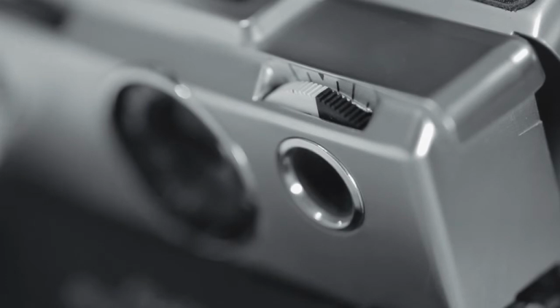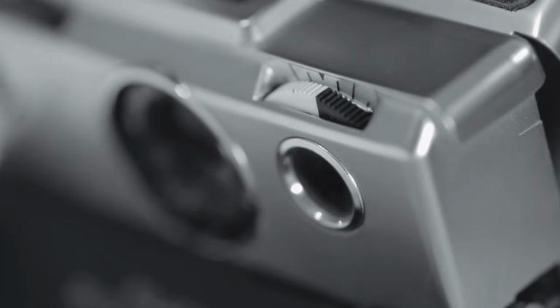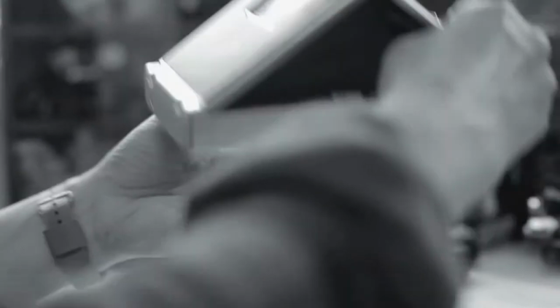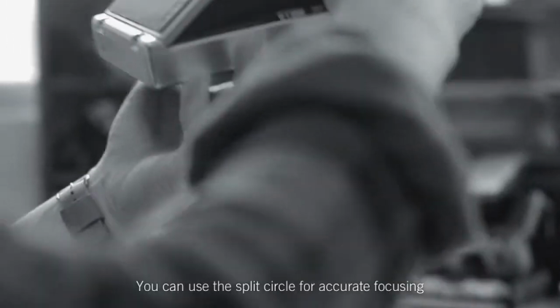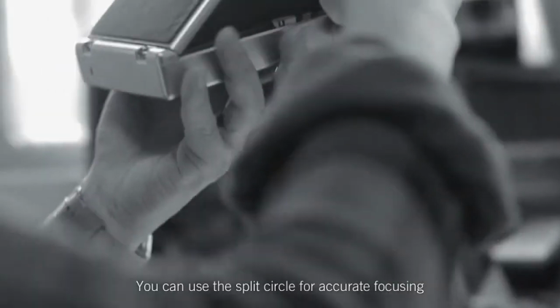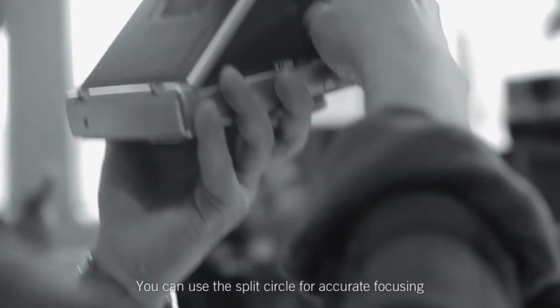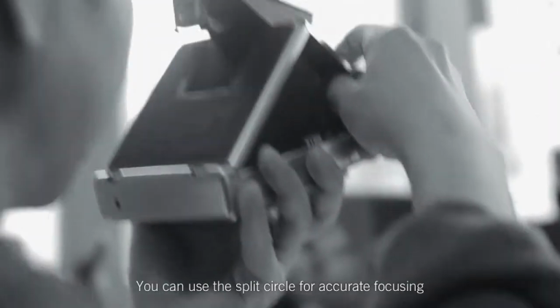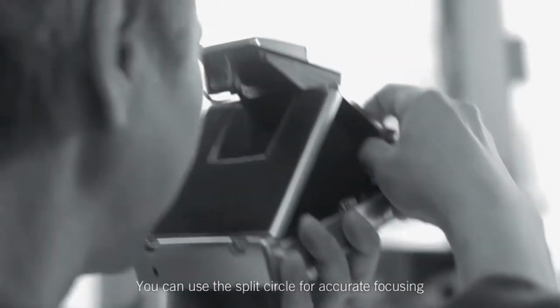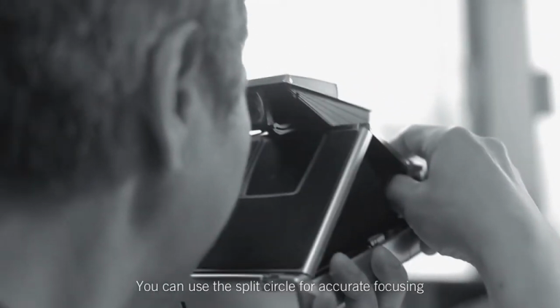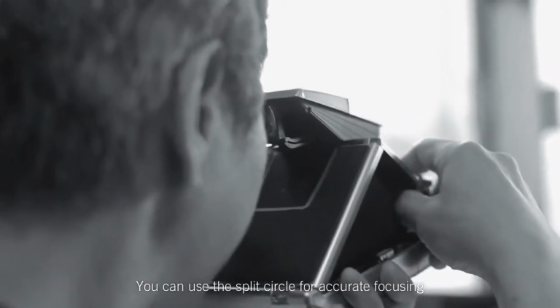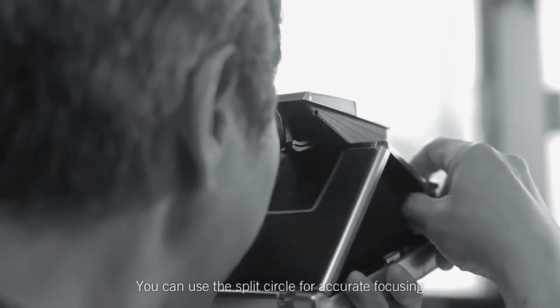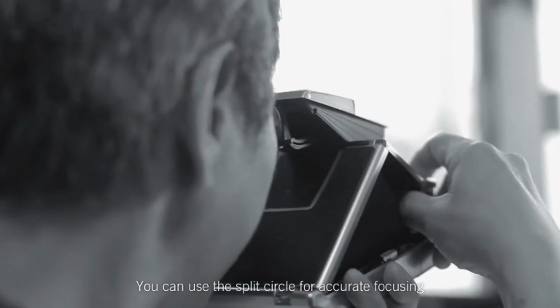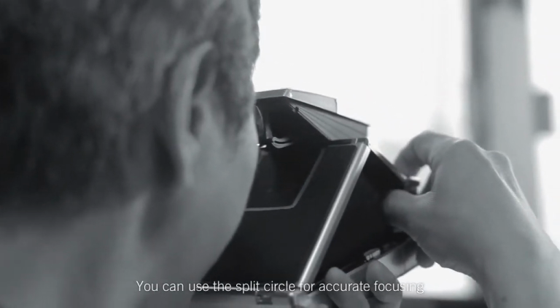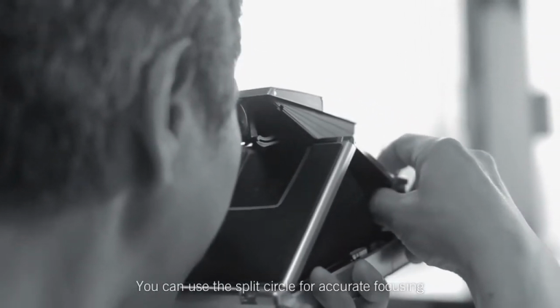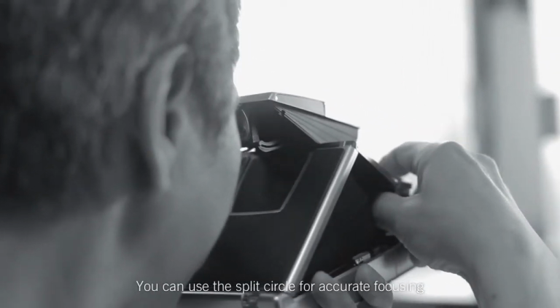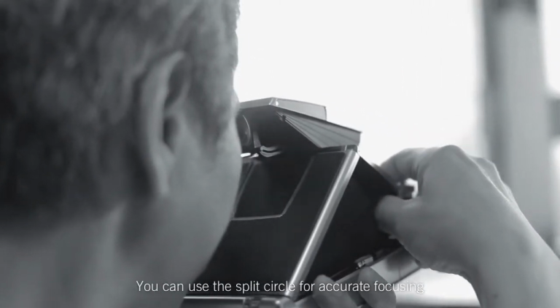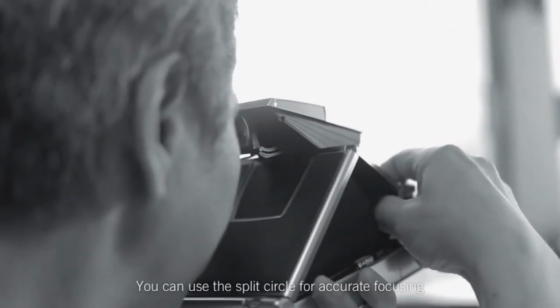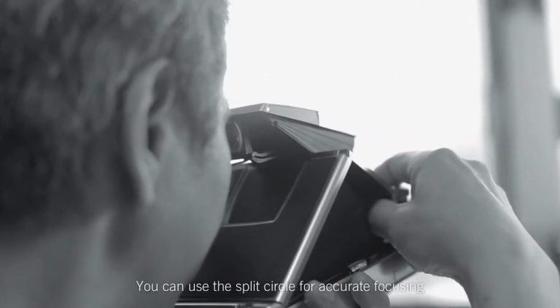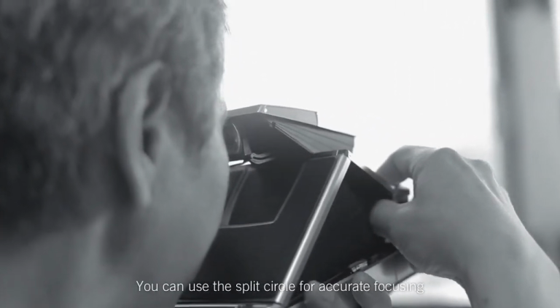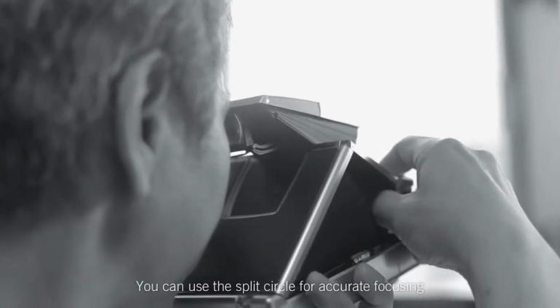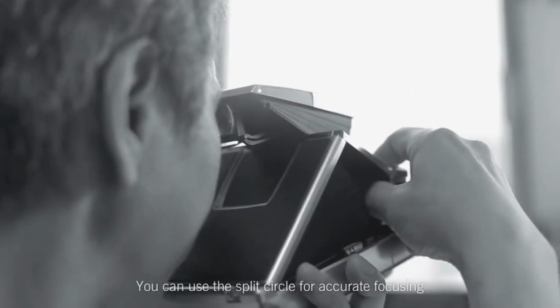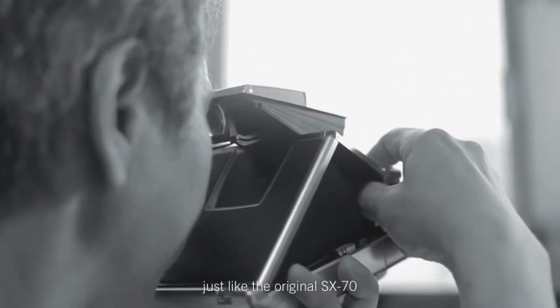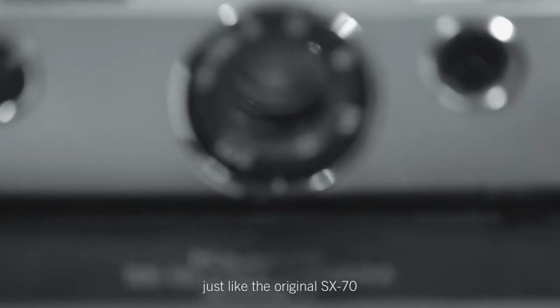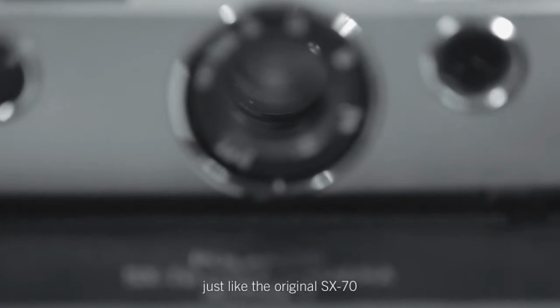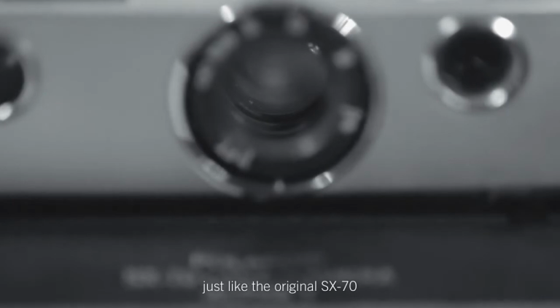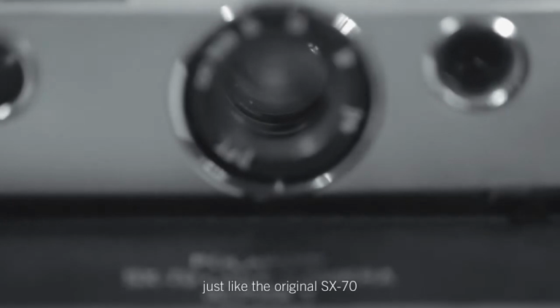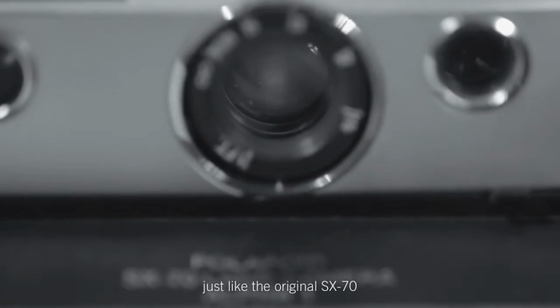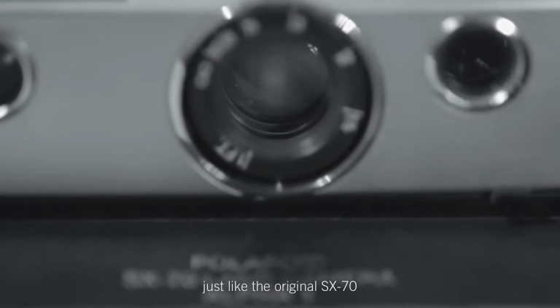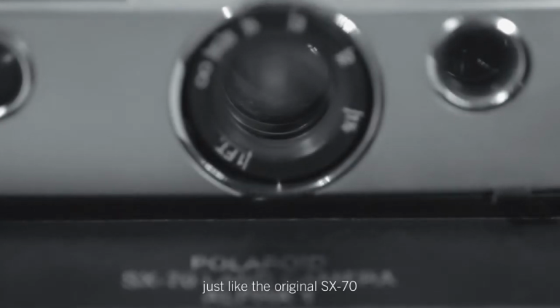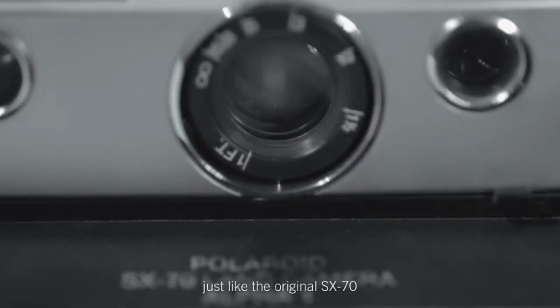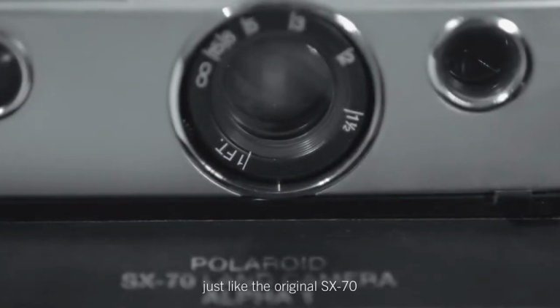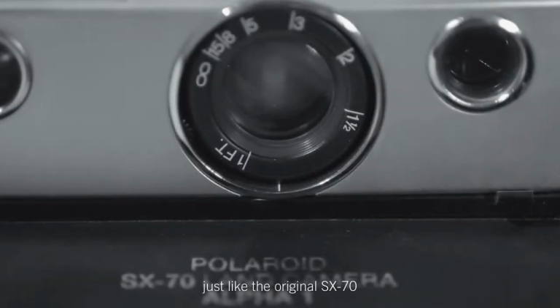You can use the split circle for accurate focusing, just like the original S670.